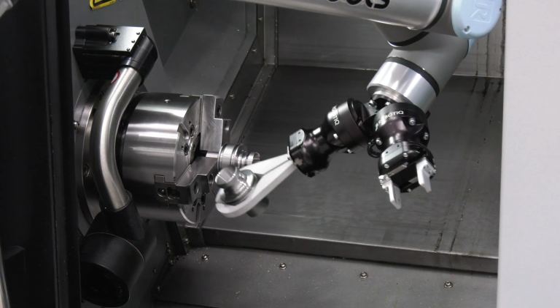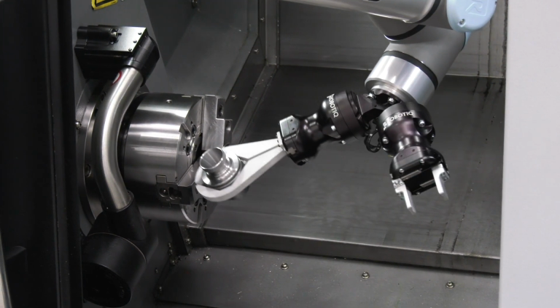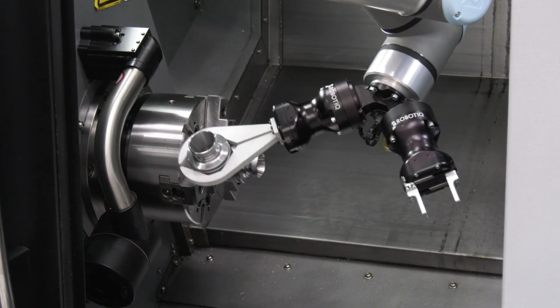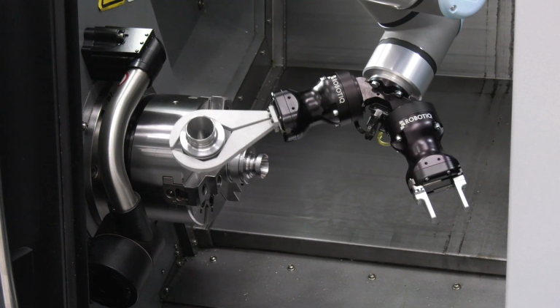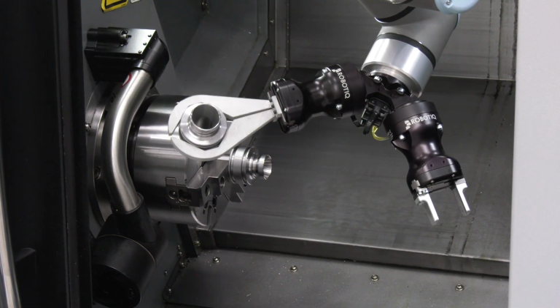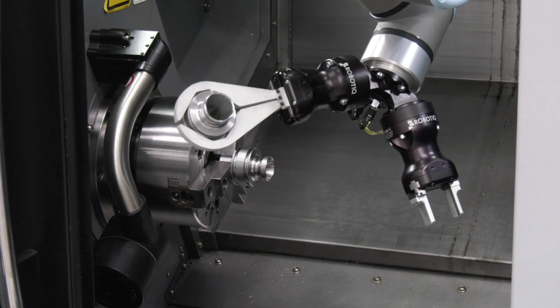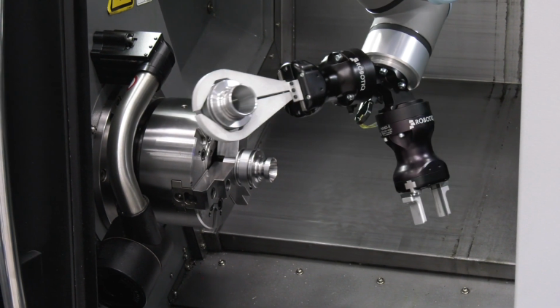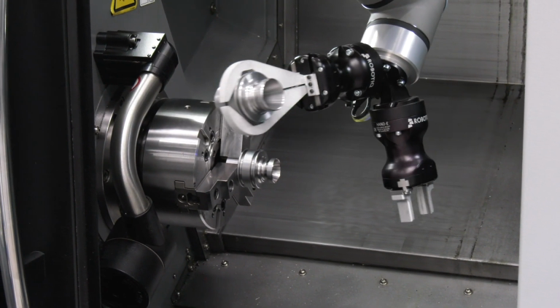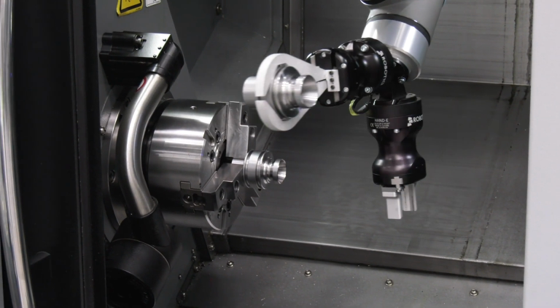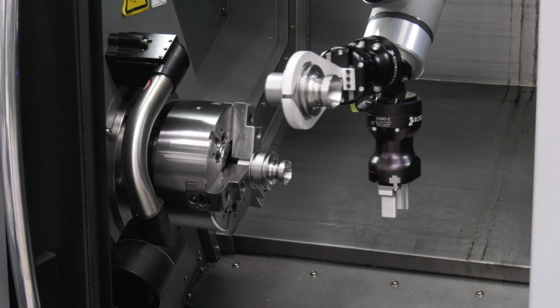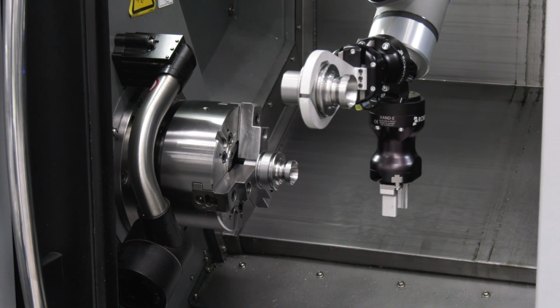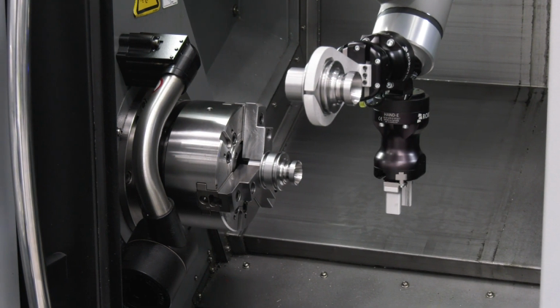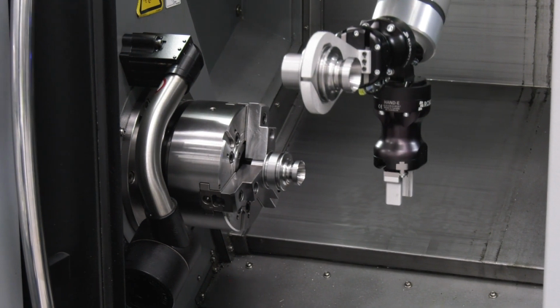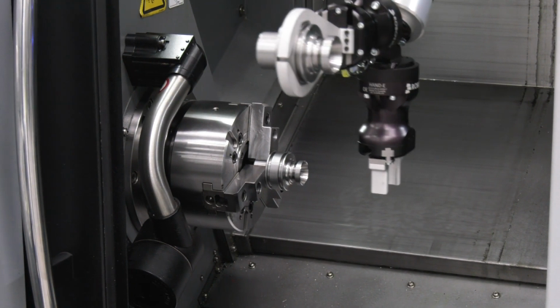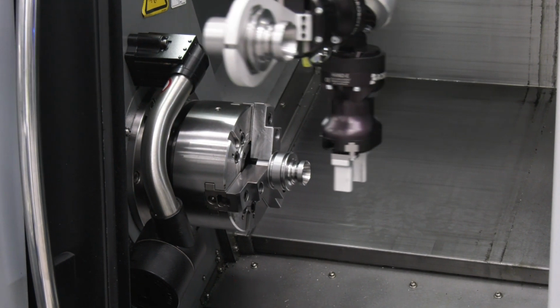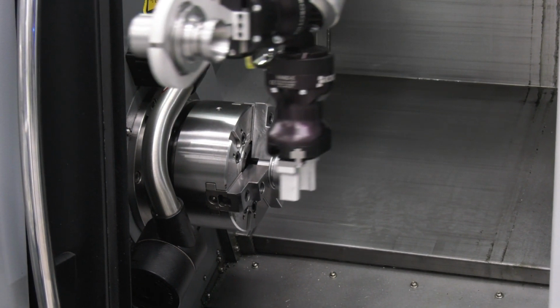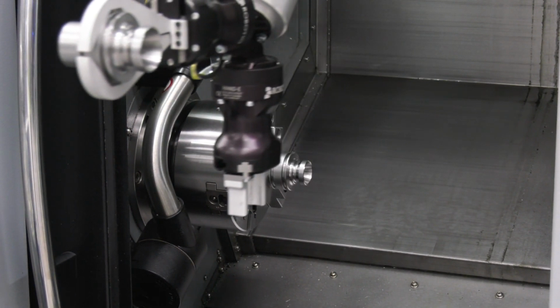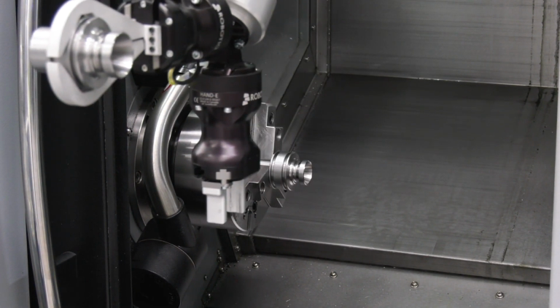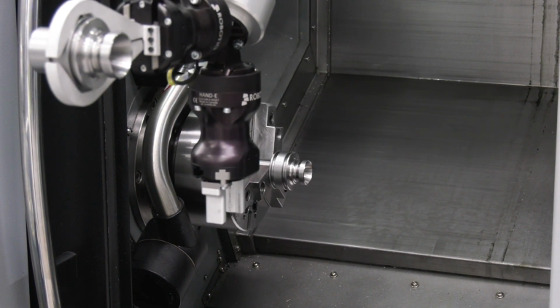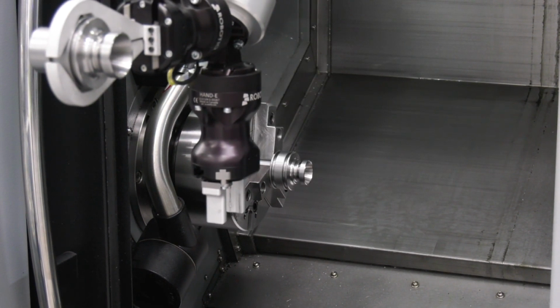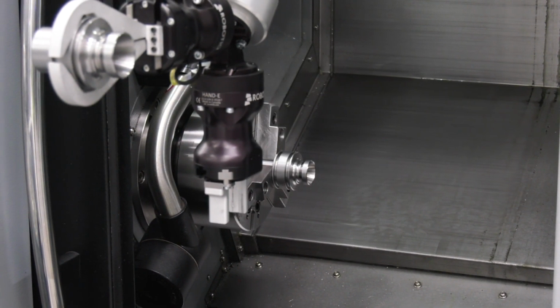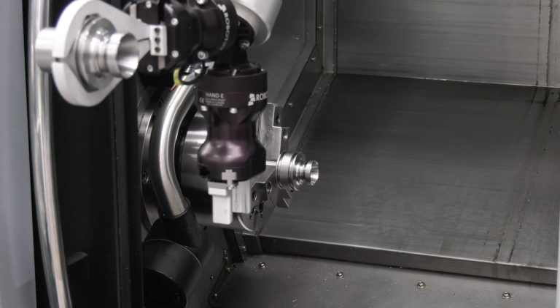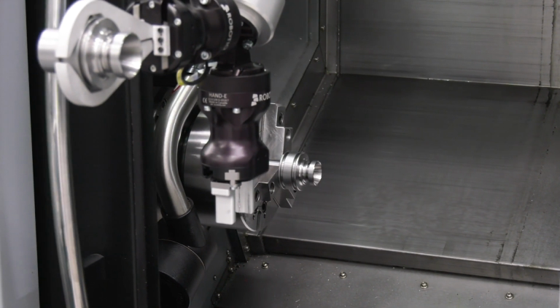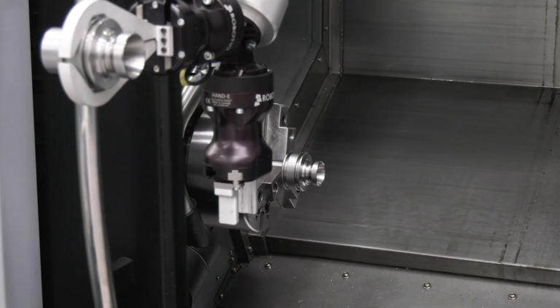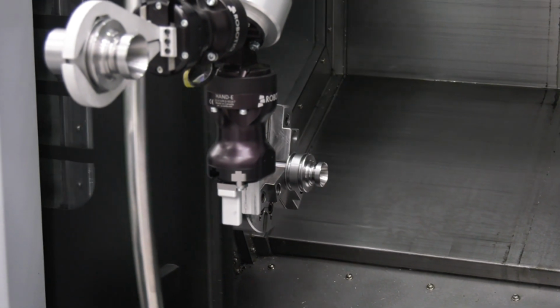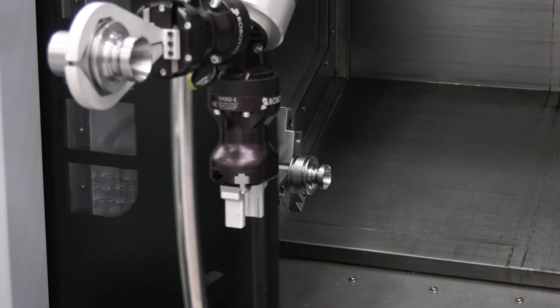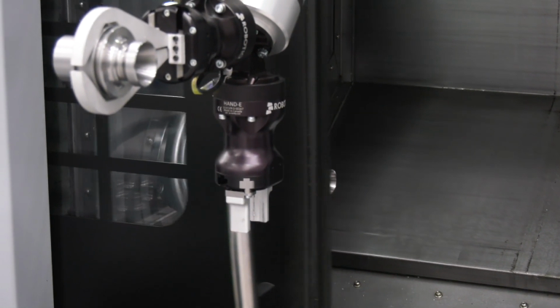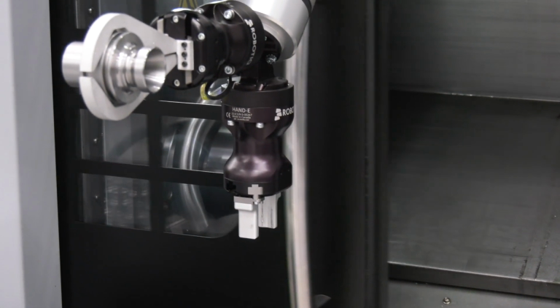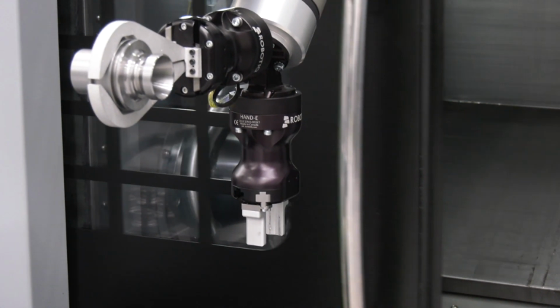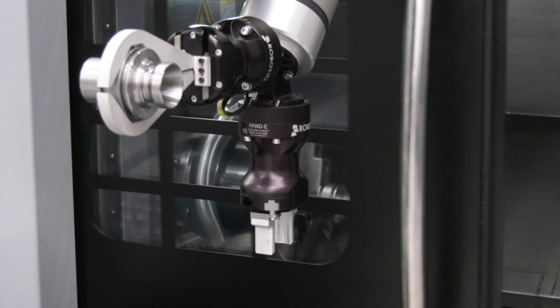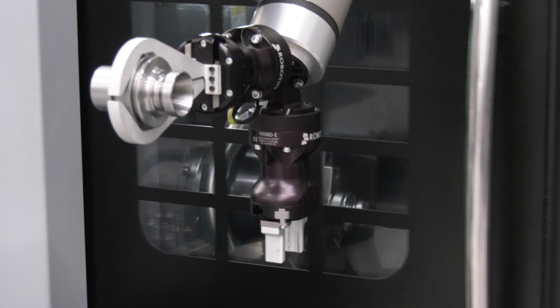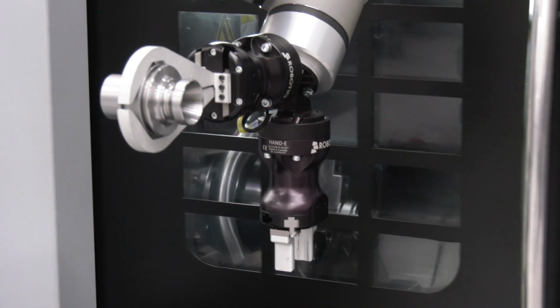So what we're doing is turning a two axis lathe into a sub spindle machine essentially, or getting the same work off of it? That's correct. Now the control — what's the integration between the control on this and the Herco control on the machine? Is it seamless?